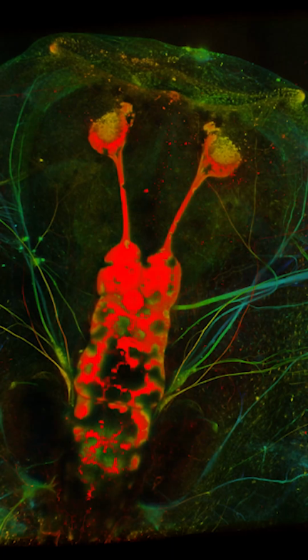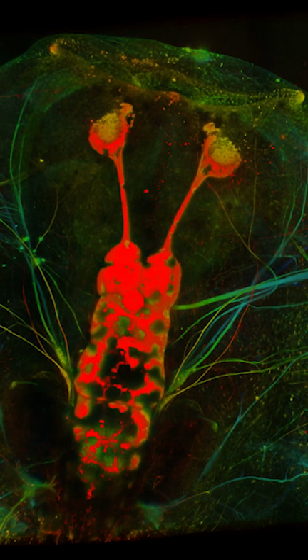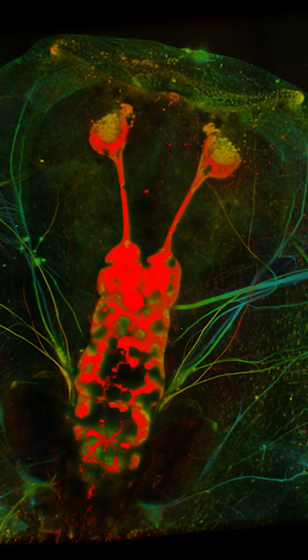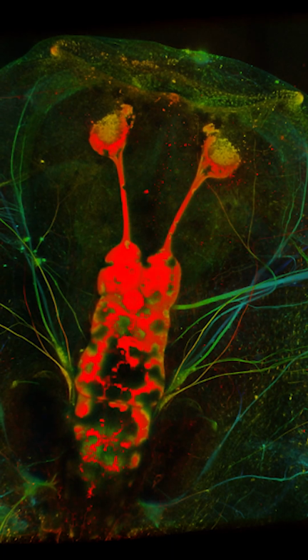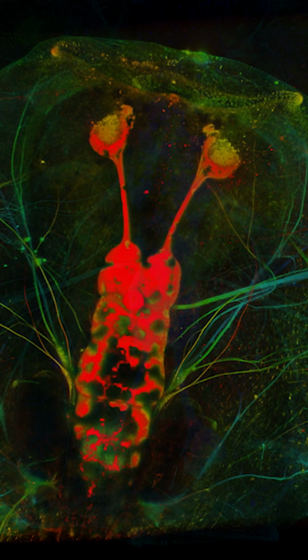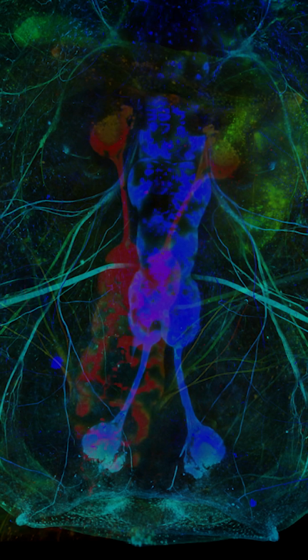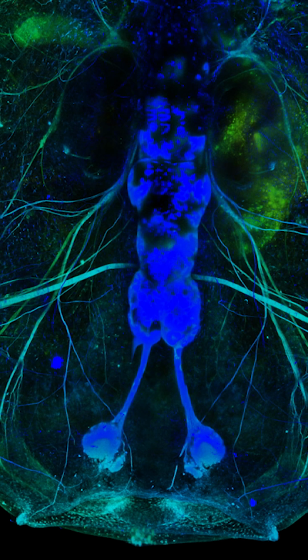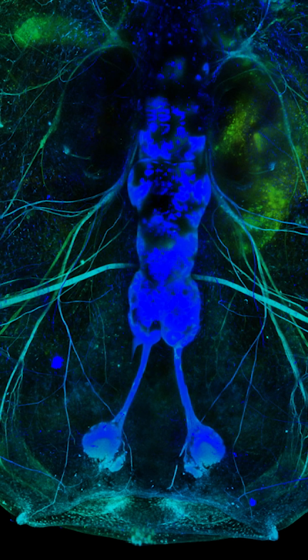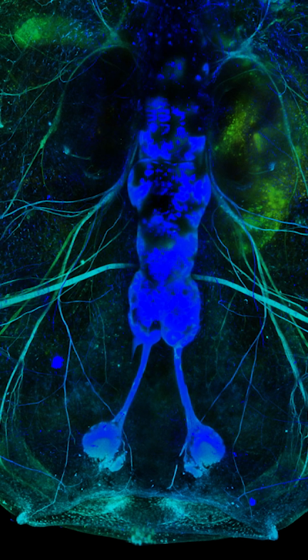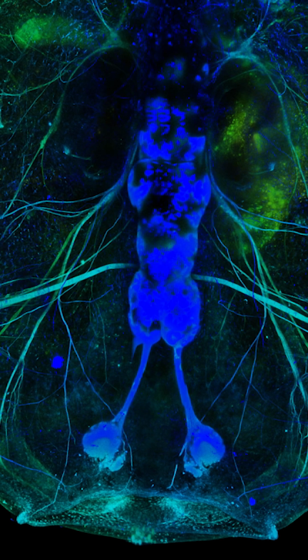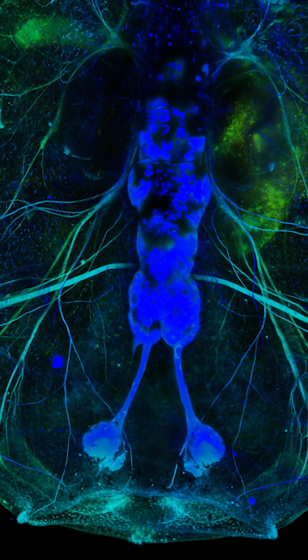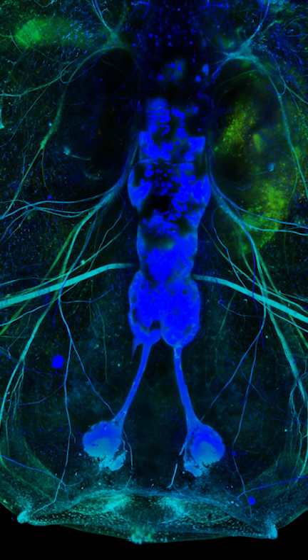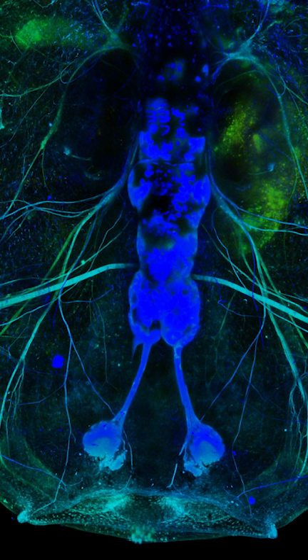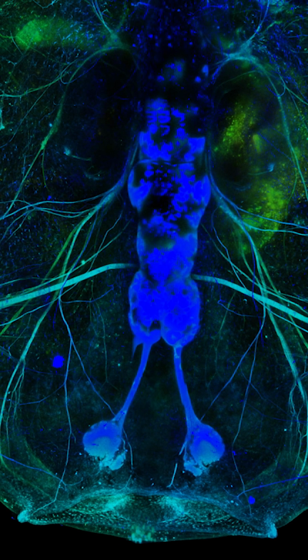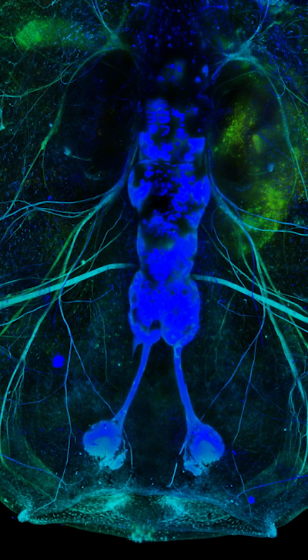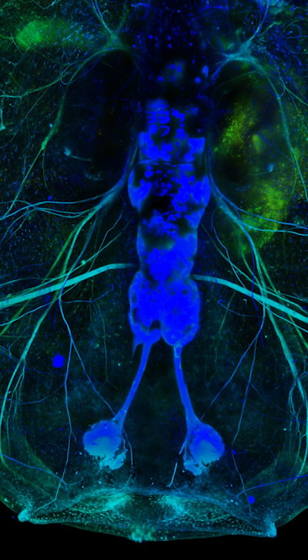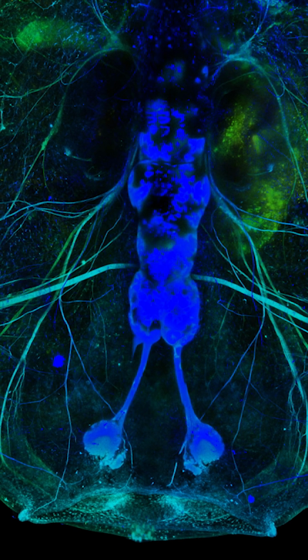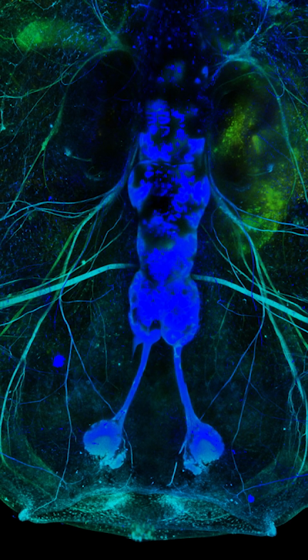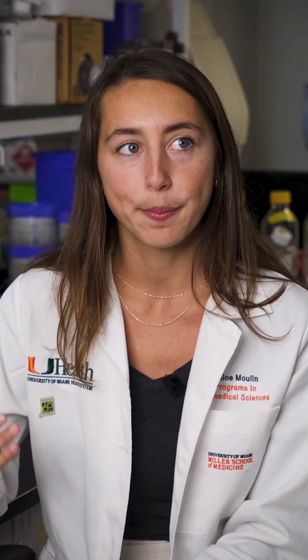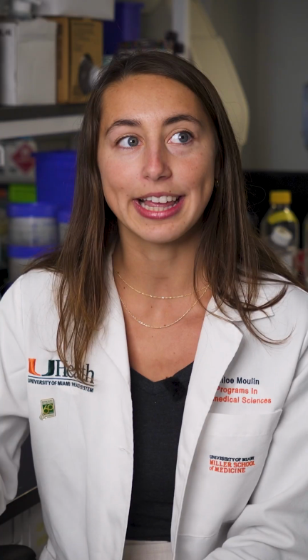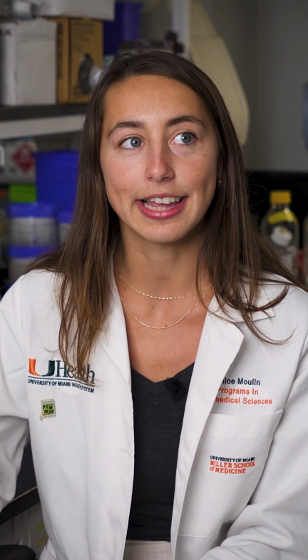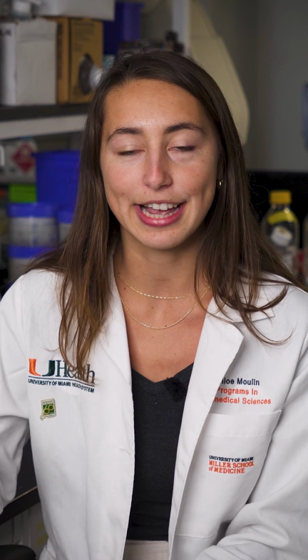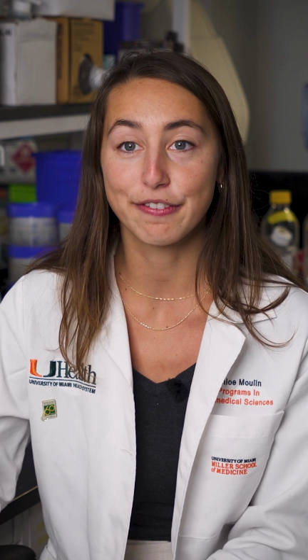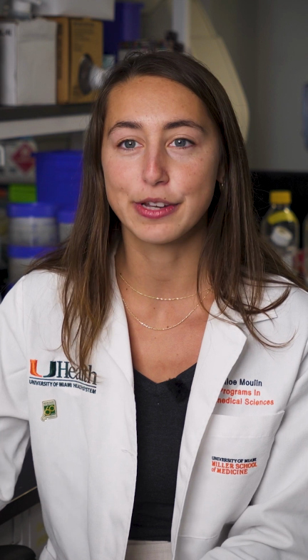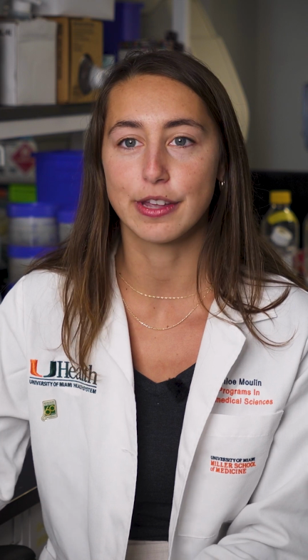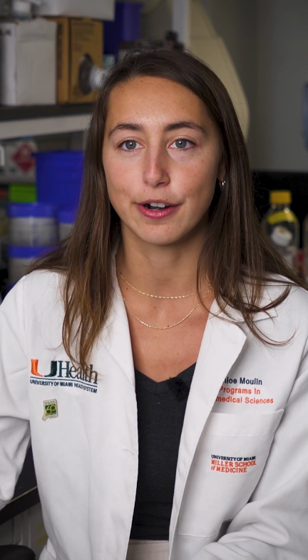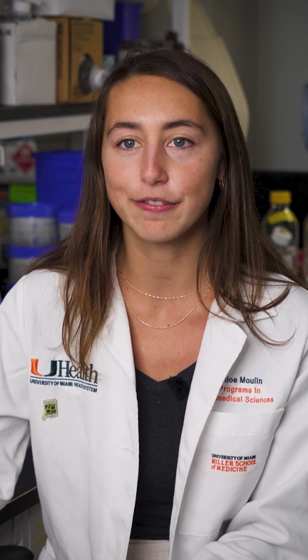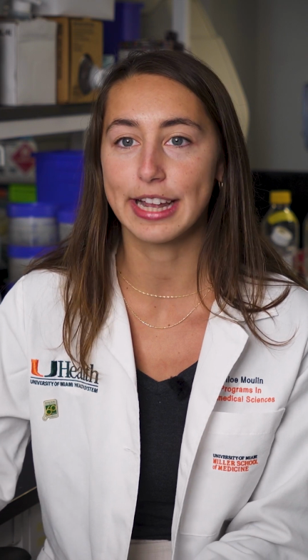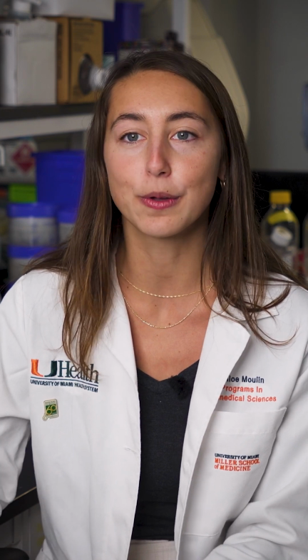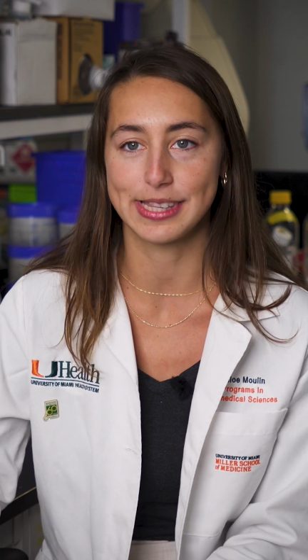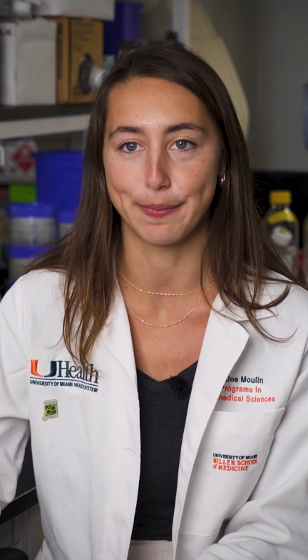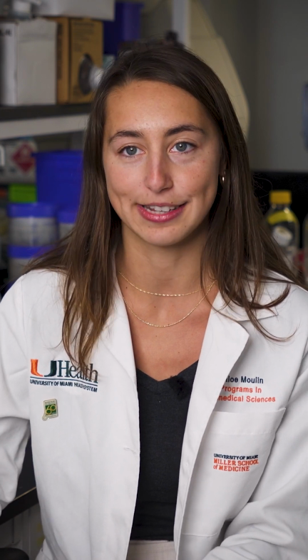Tadpoles have the ability to de-differentiate their cells and then replace lost cells, but in the case of nerve injury, they don't use that mechanism.